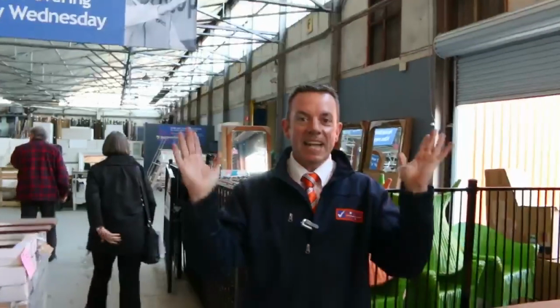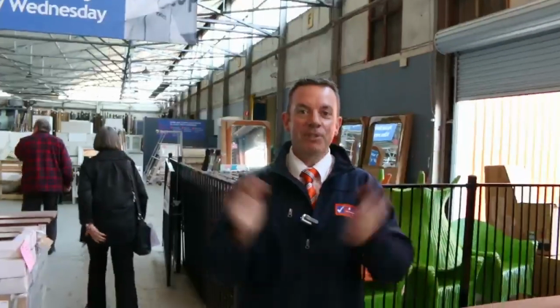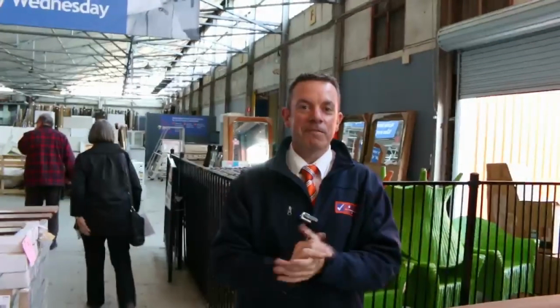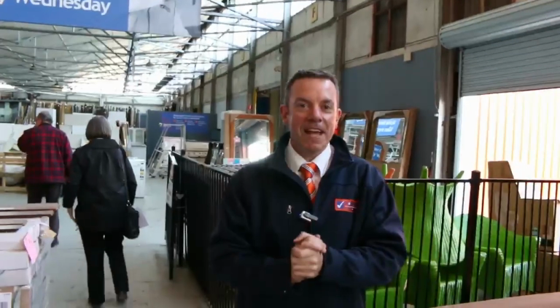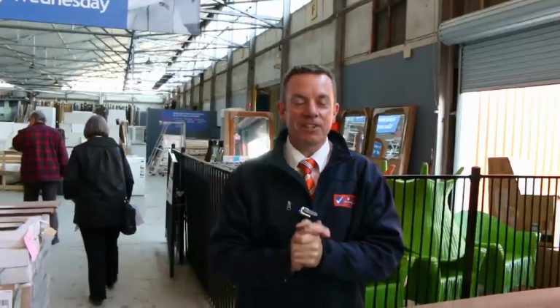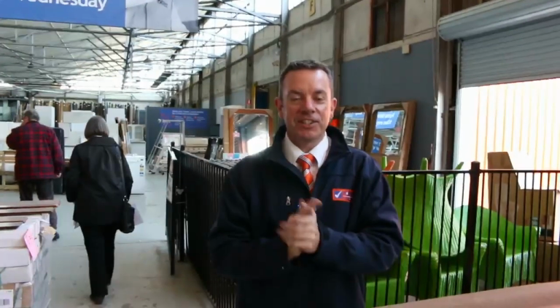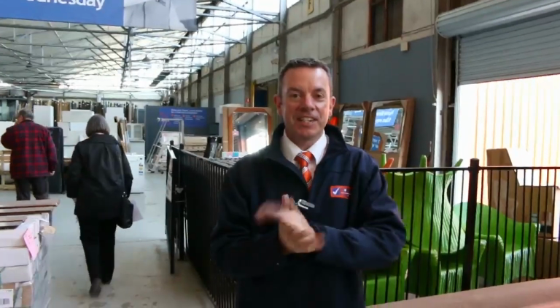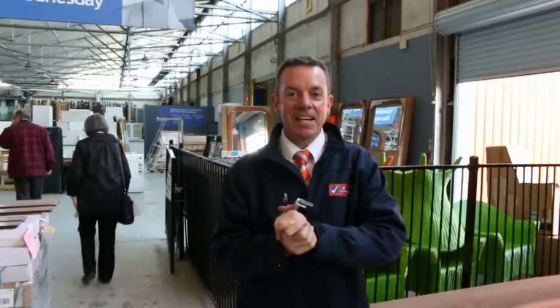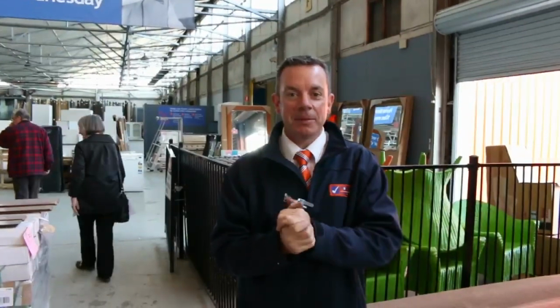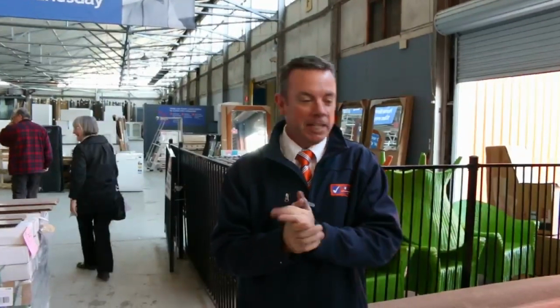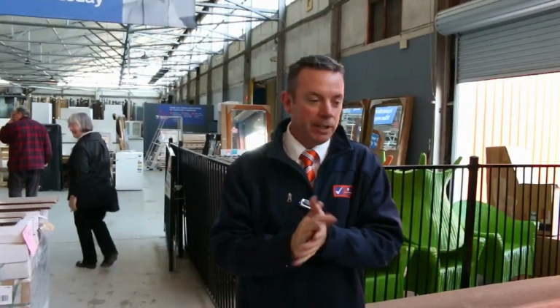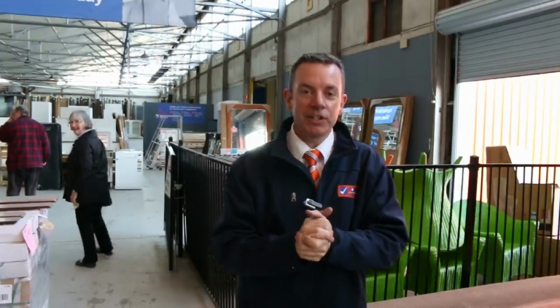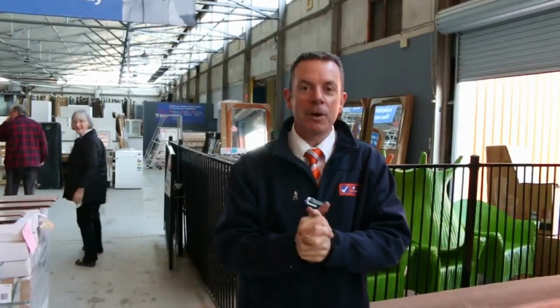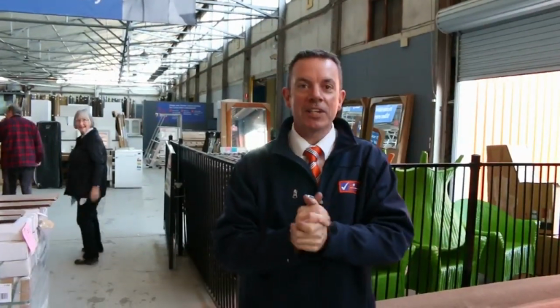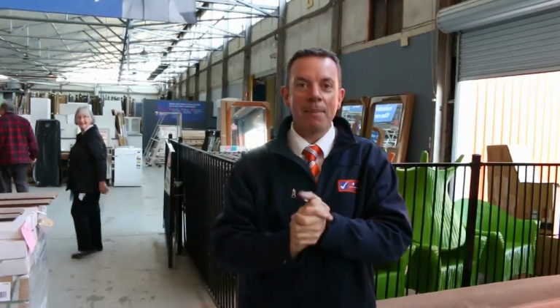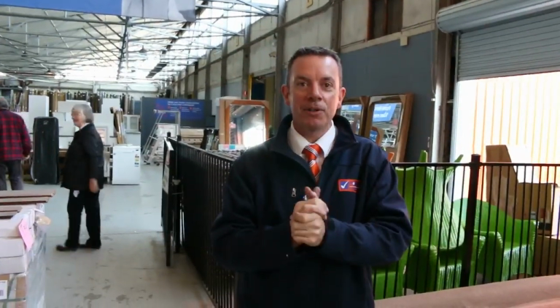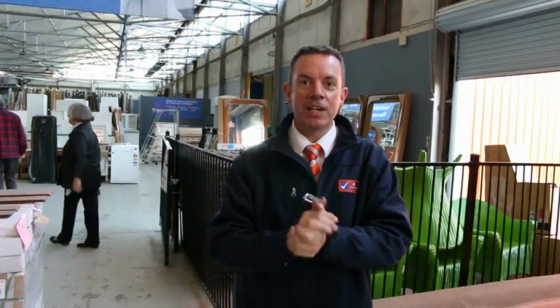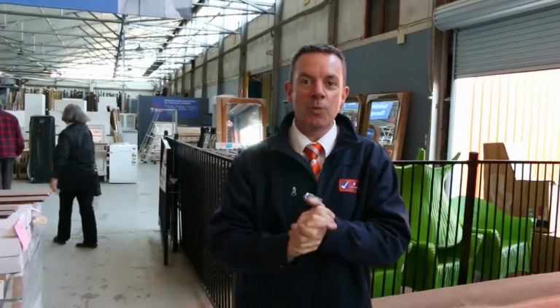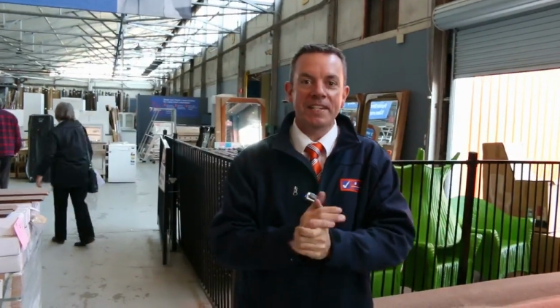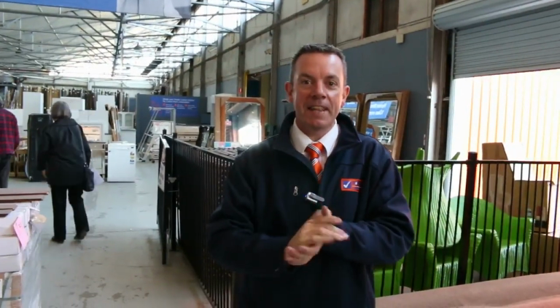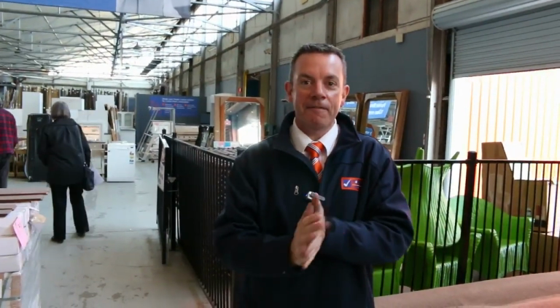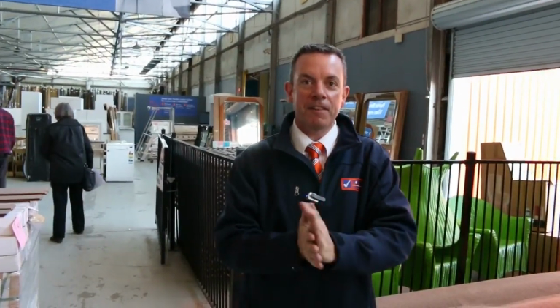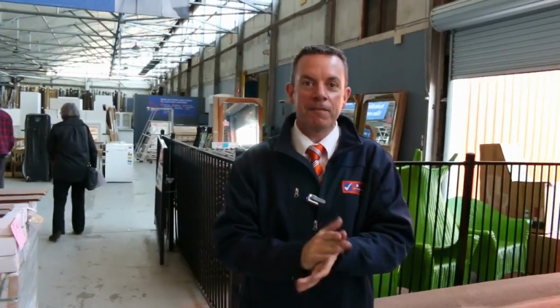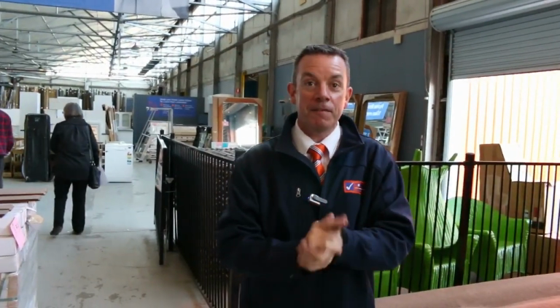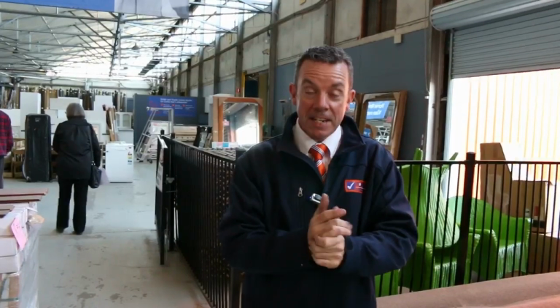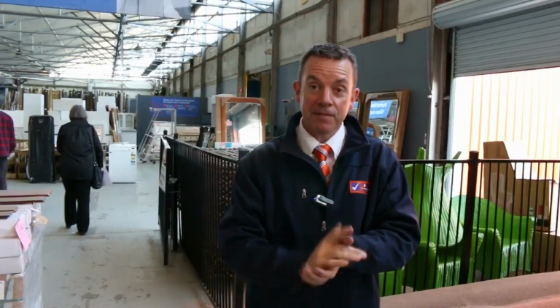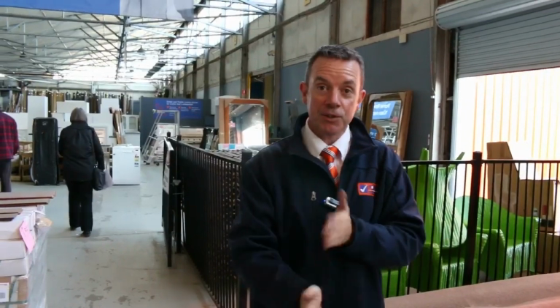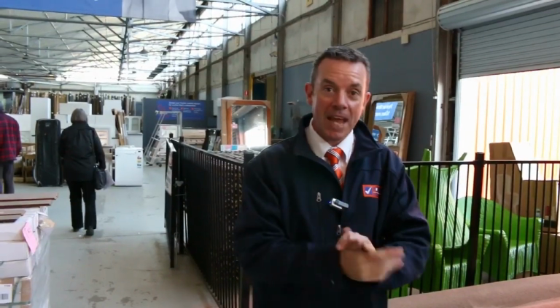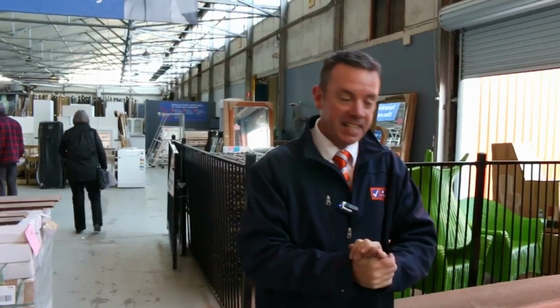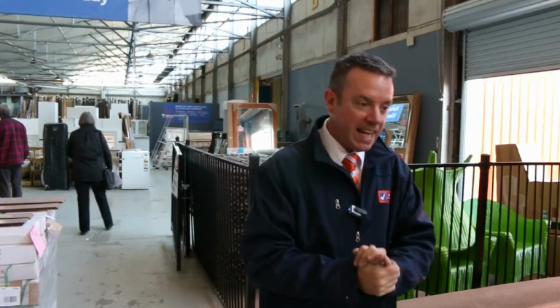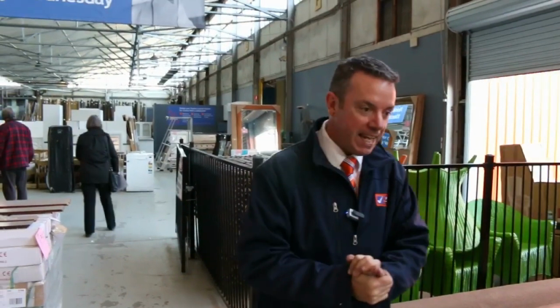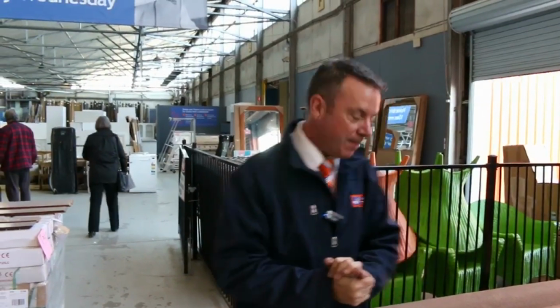G'day, I'm John from Fowls Auctions and Sales. I'm here to preview tomorrow's carpet auction. It's Wednesday the 15th of June at 10am.